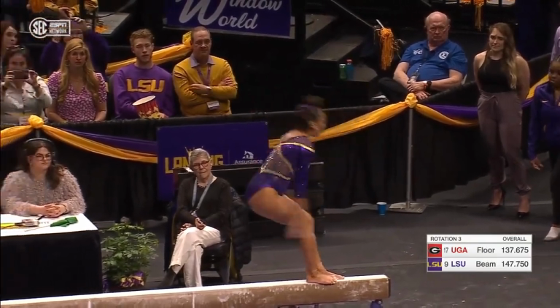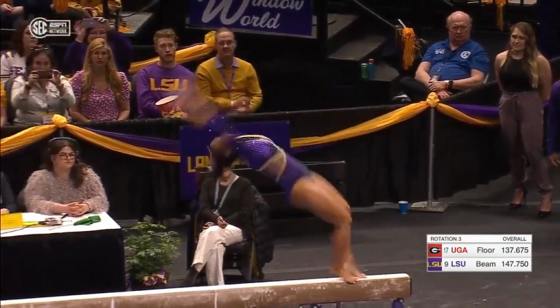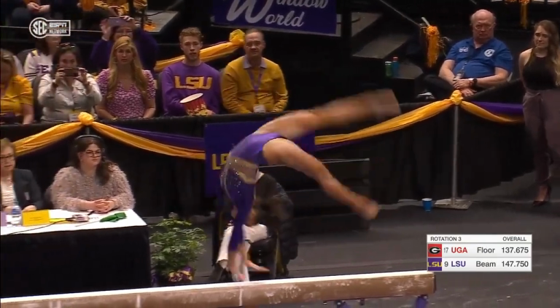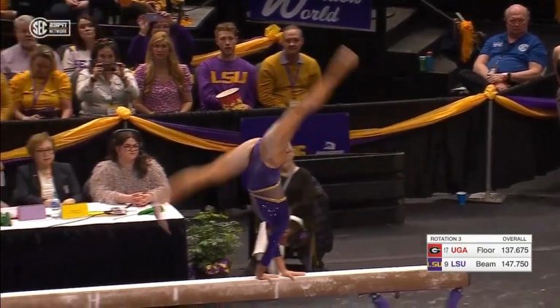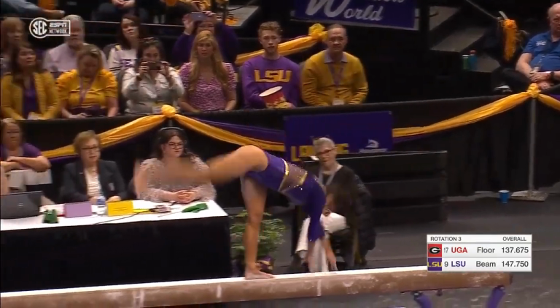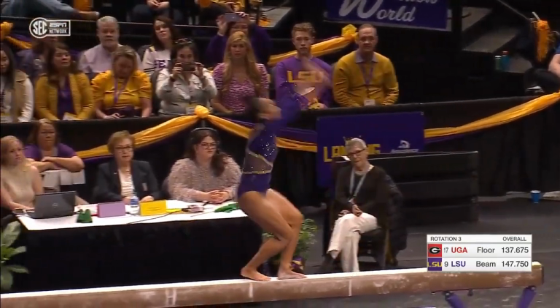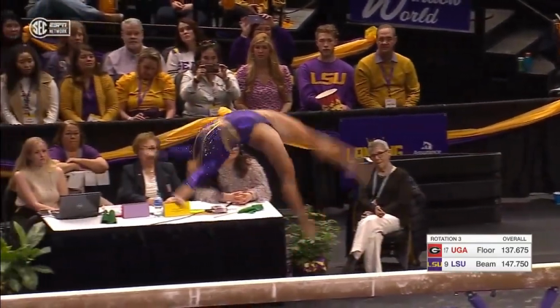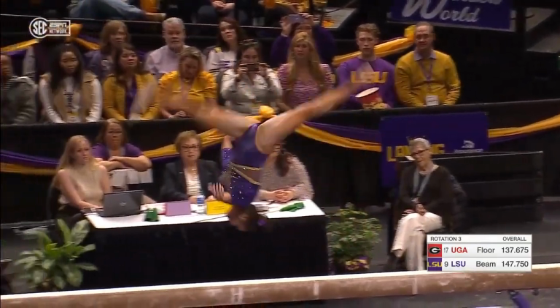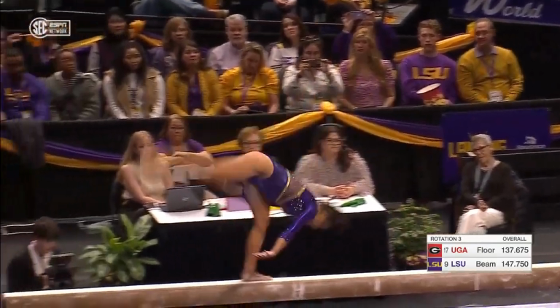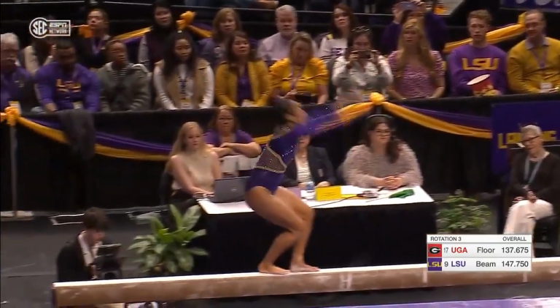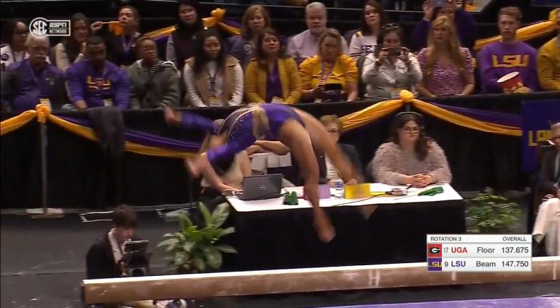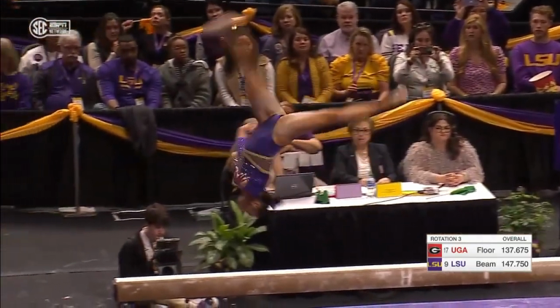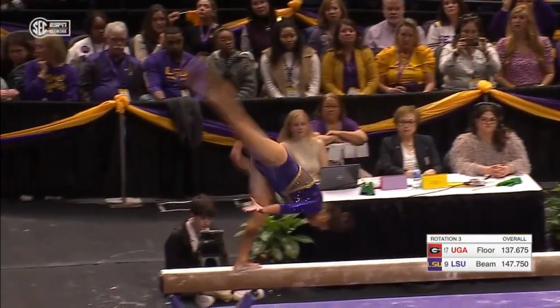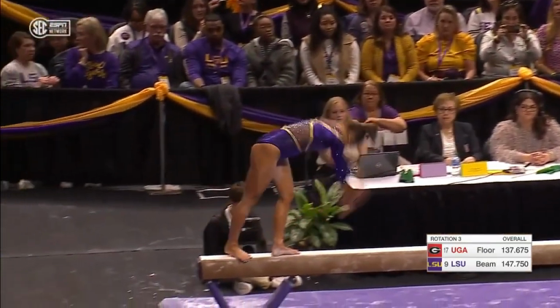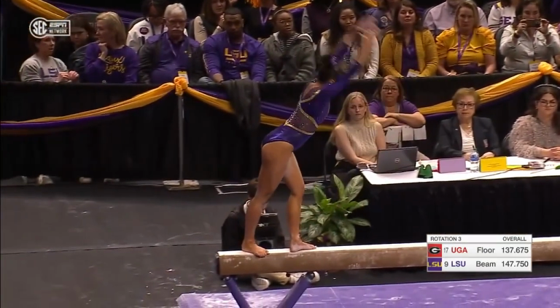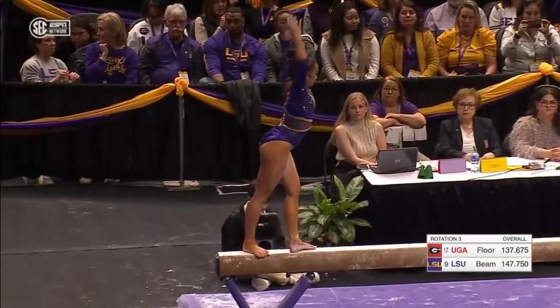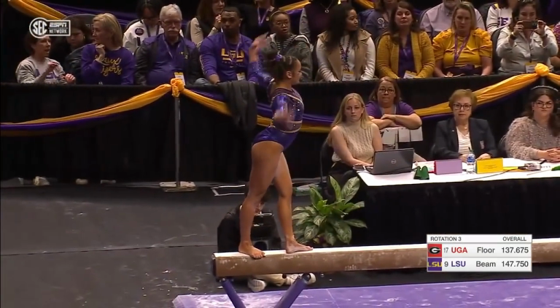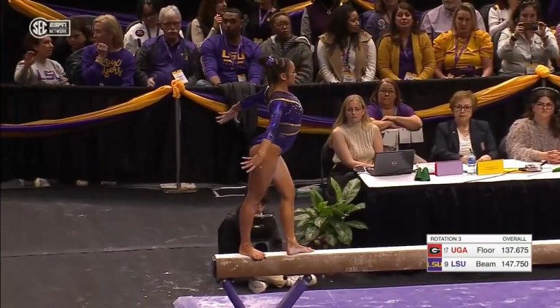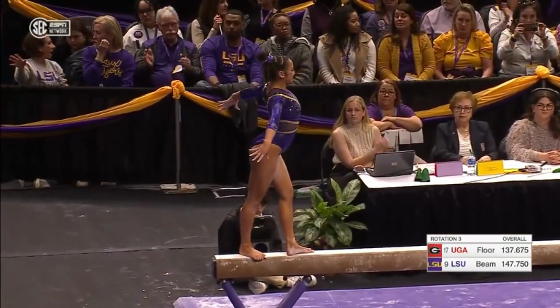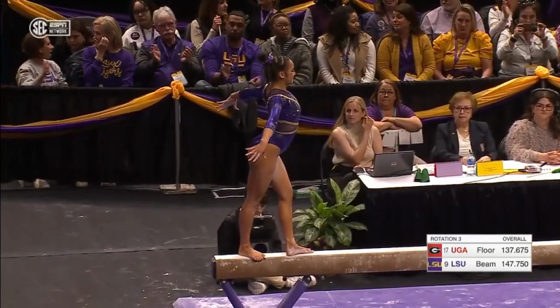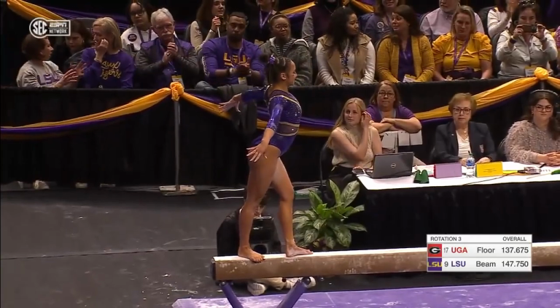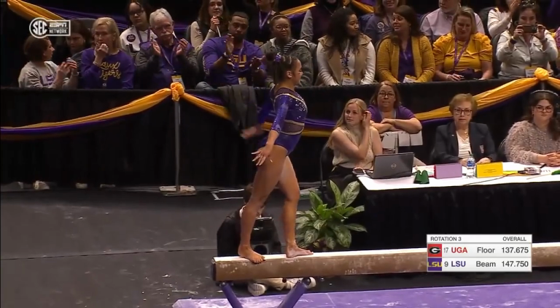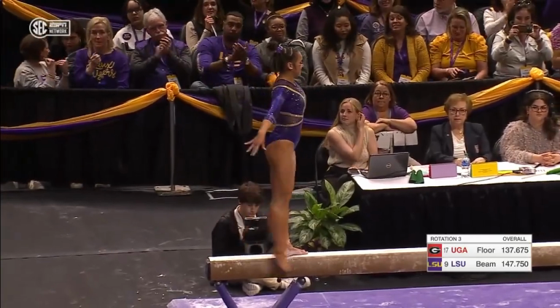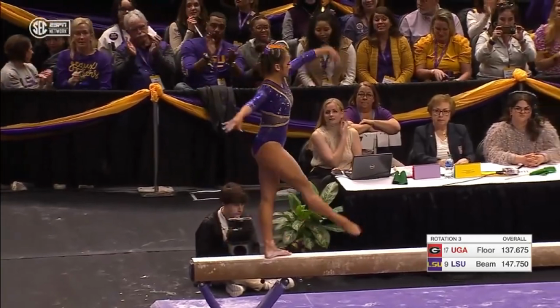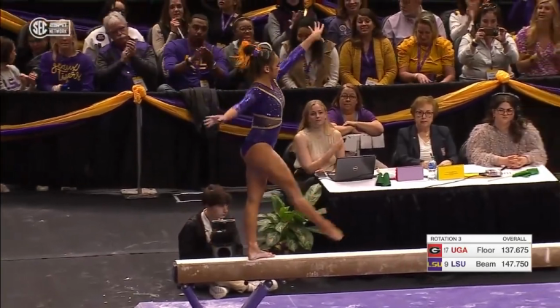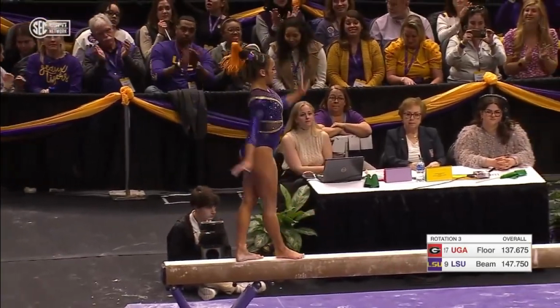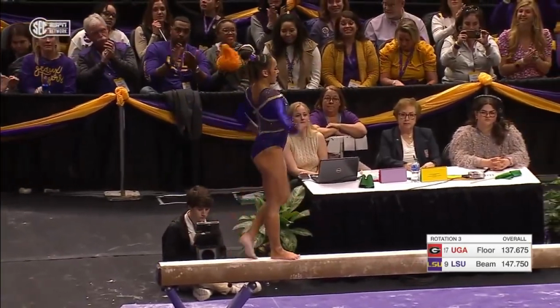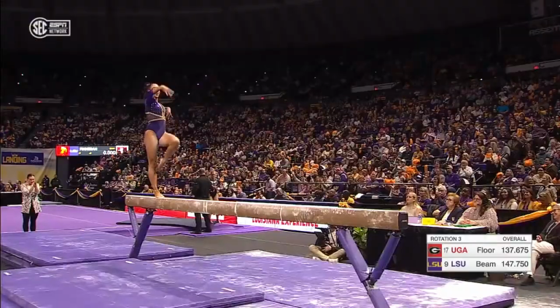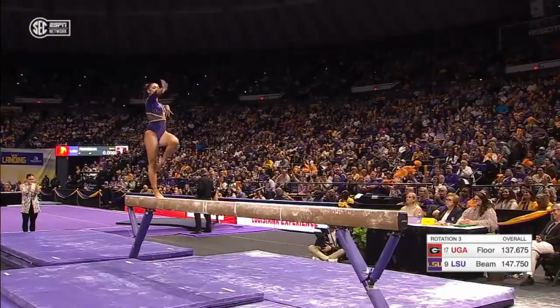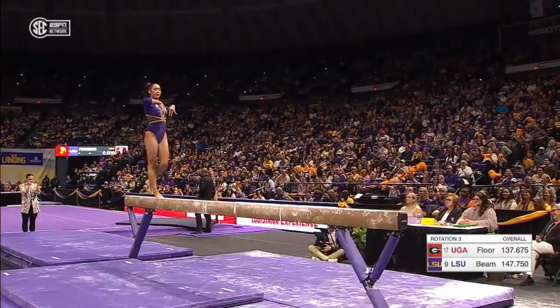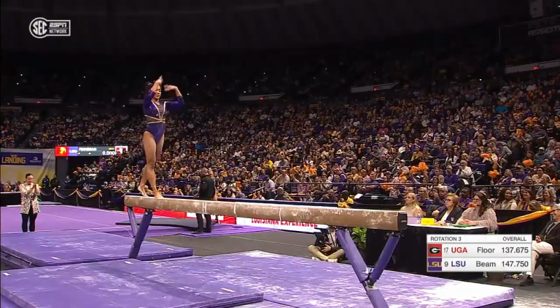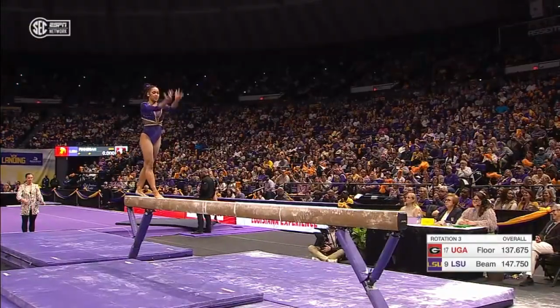Very difficult back handspring, layout step out, layout step out. Beautiful job.